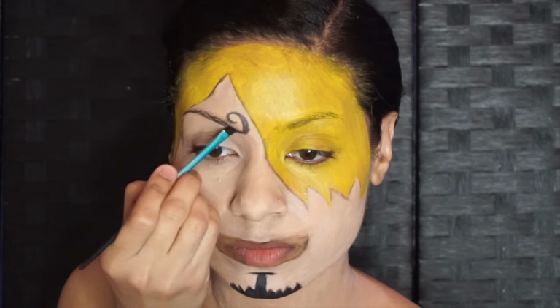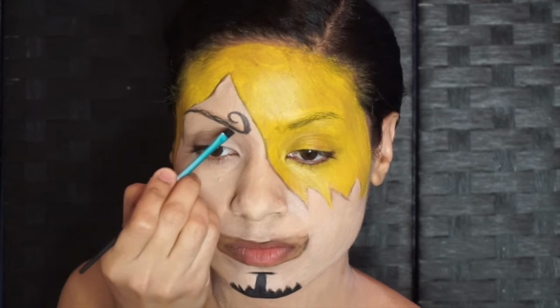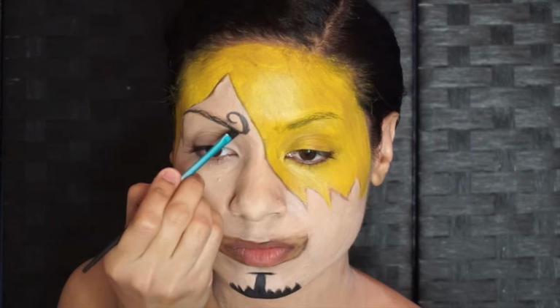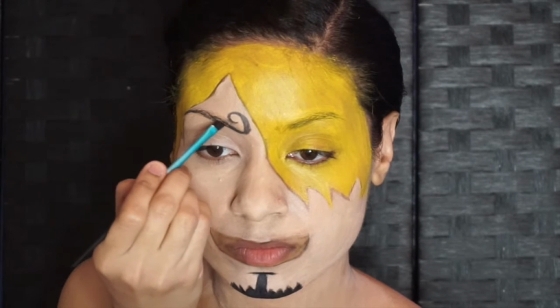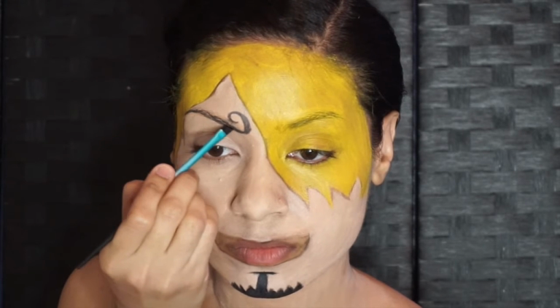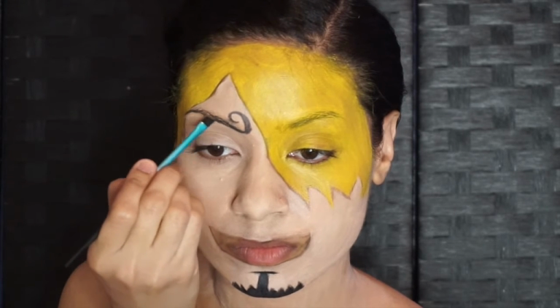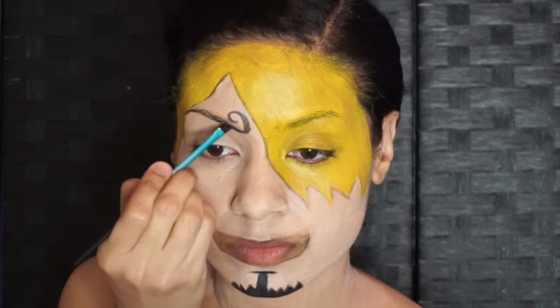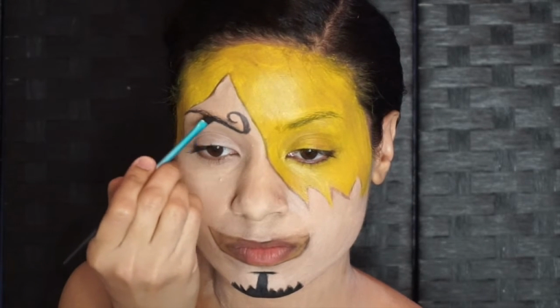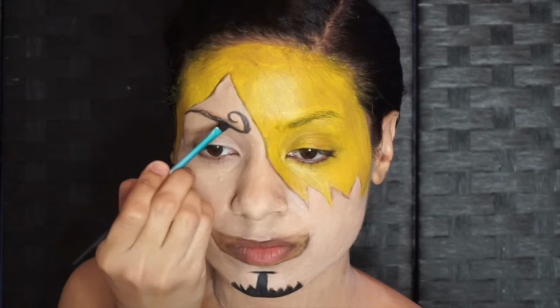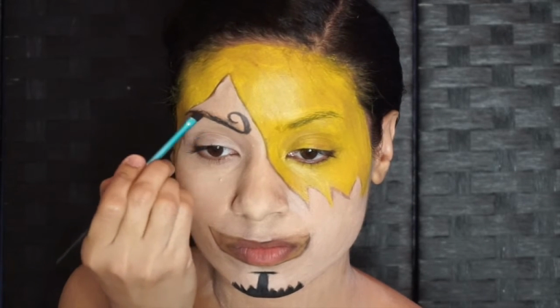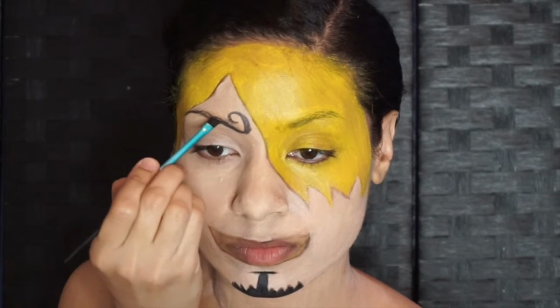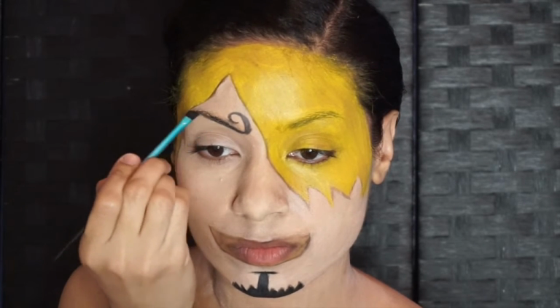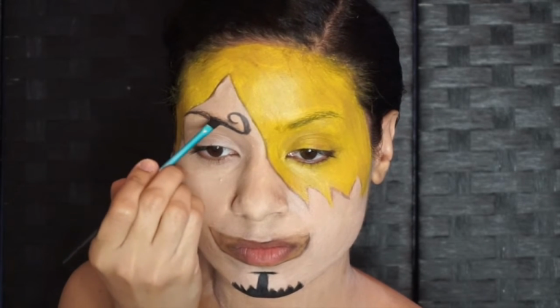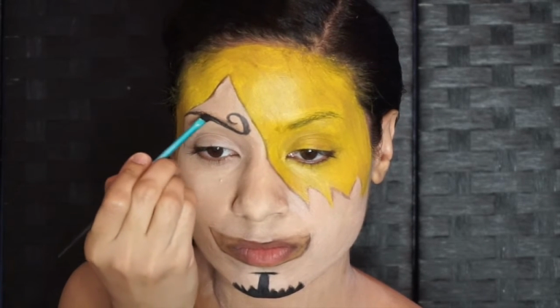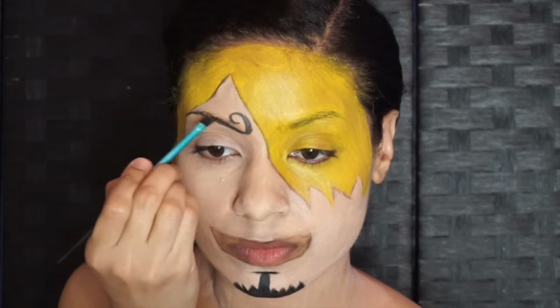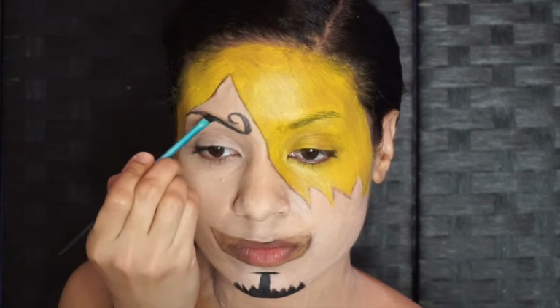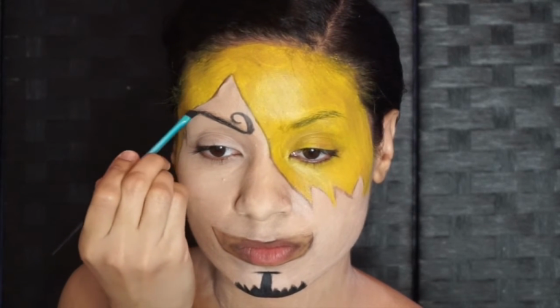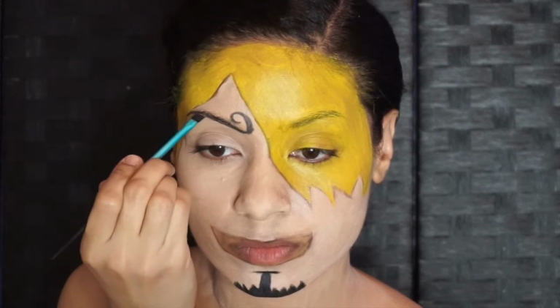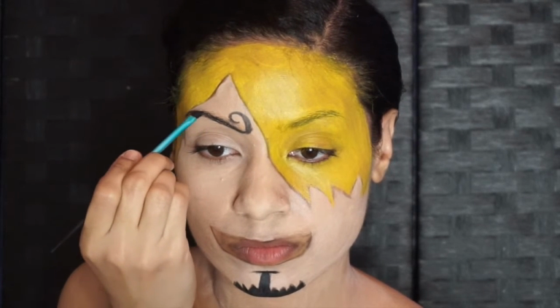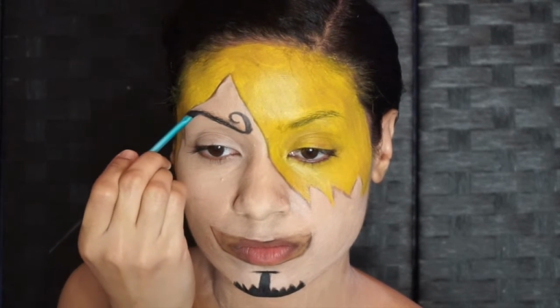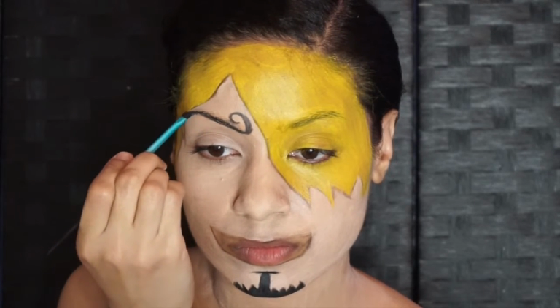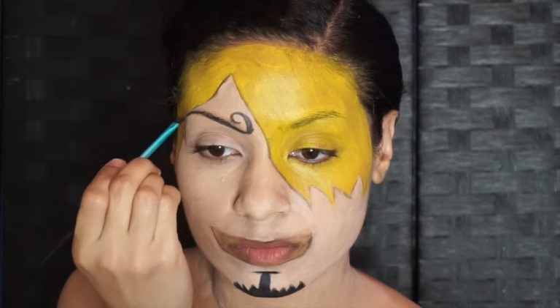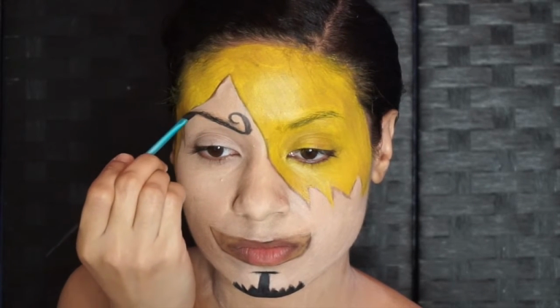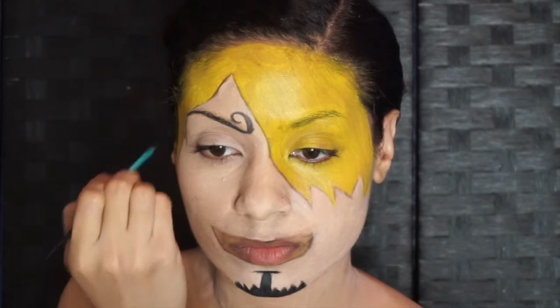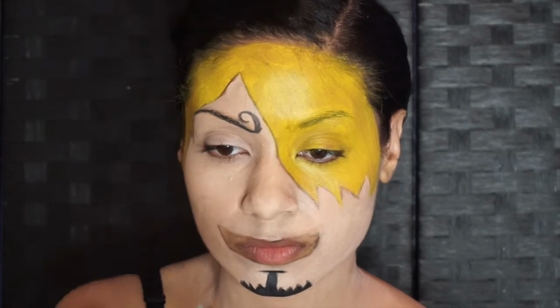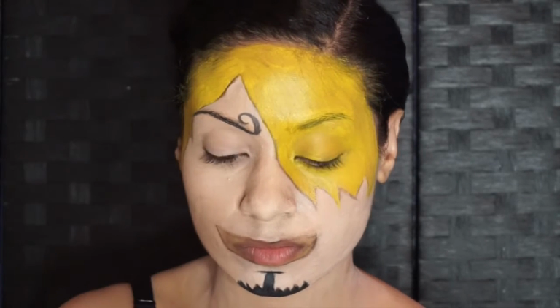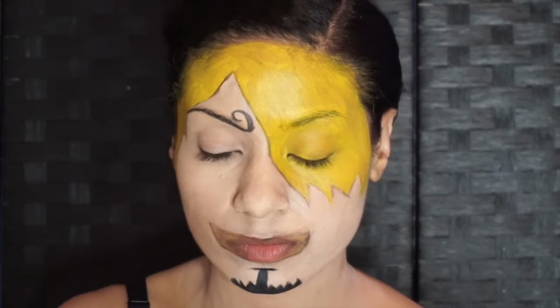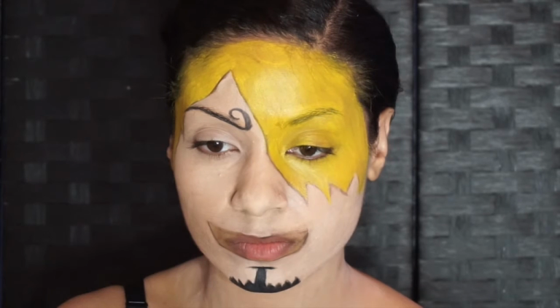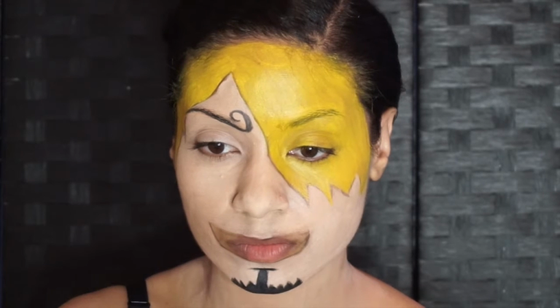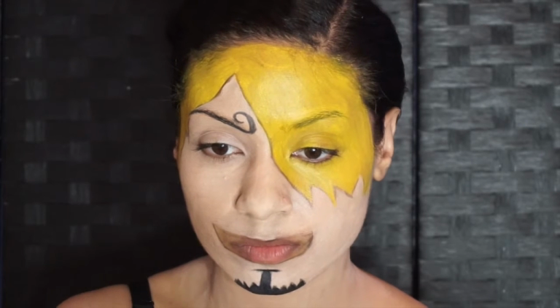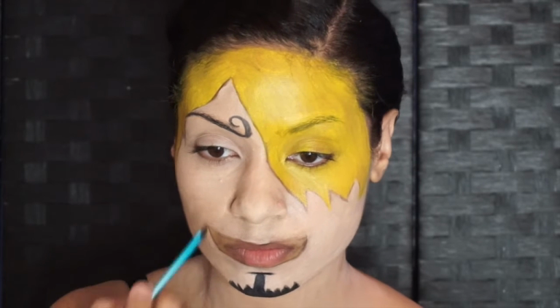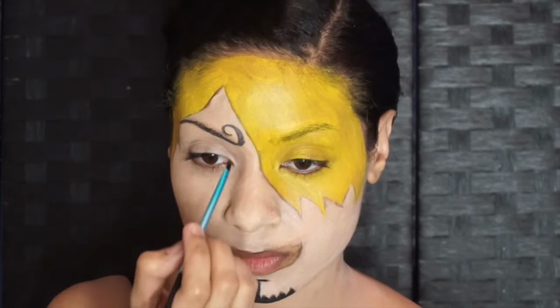With black face paint, you're also going over that outline and going over Sanji's trademark eyebrow.